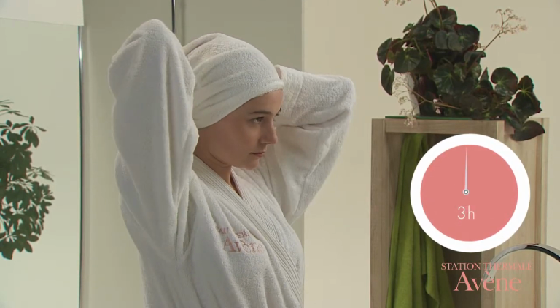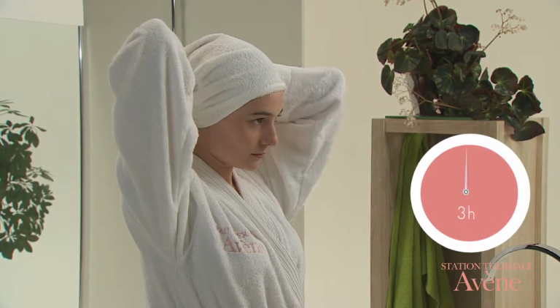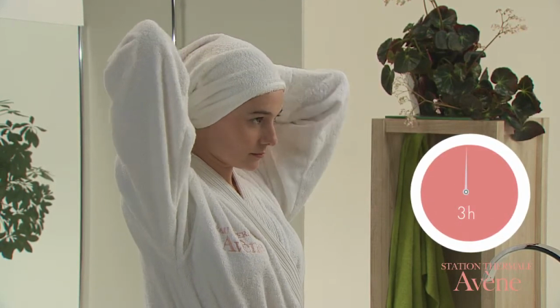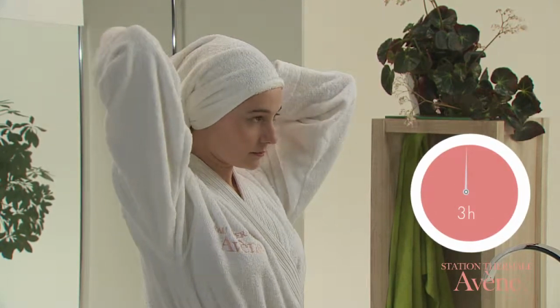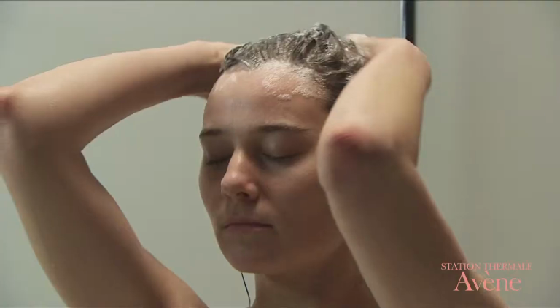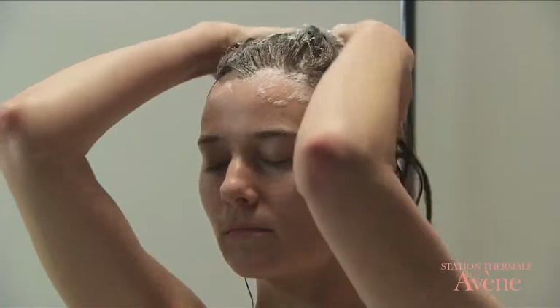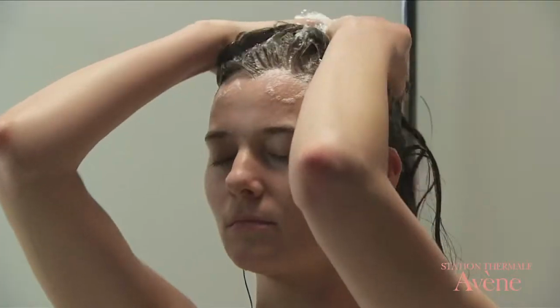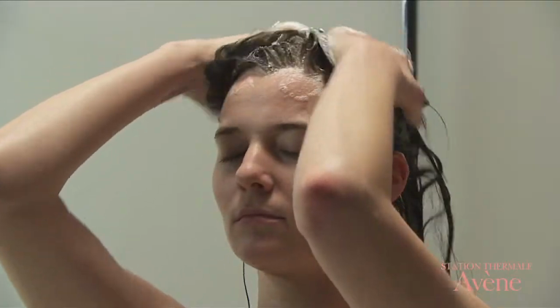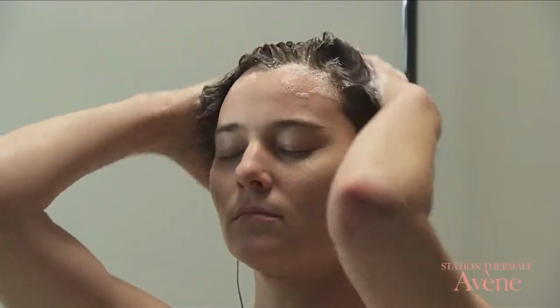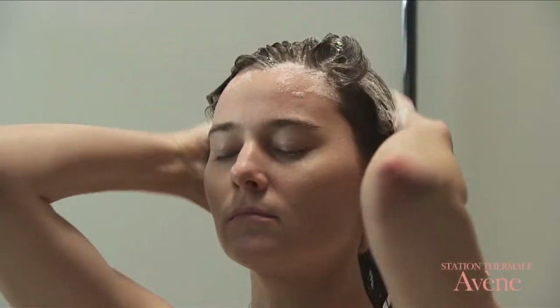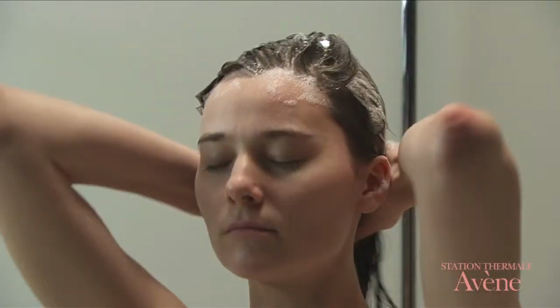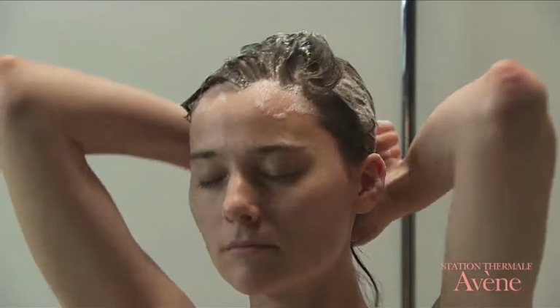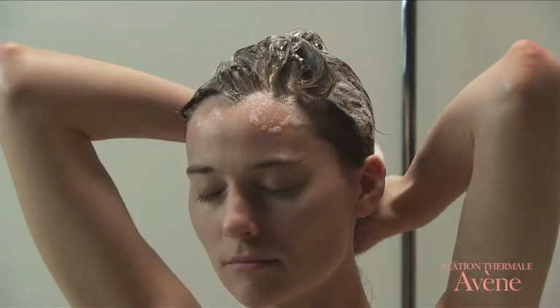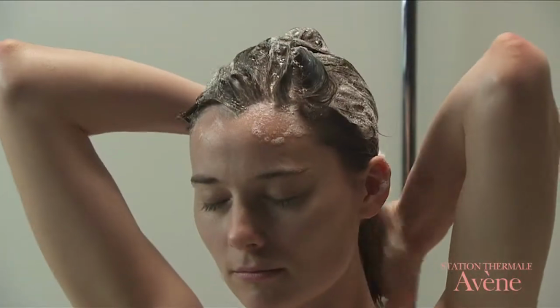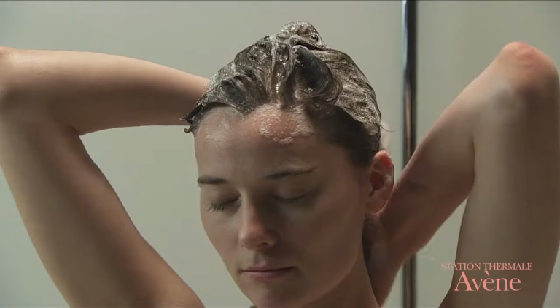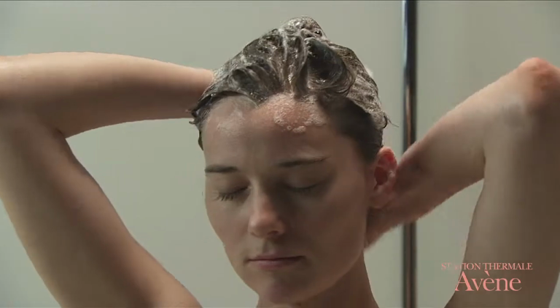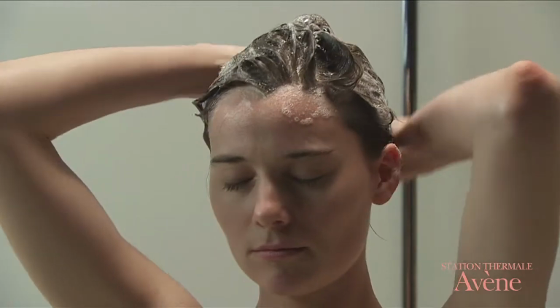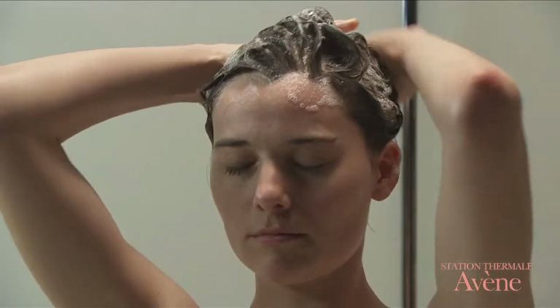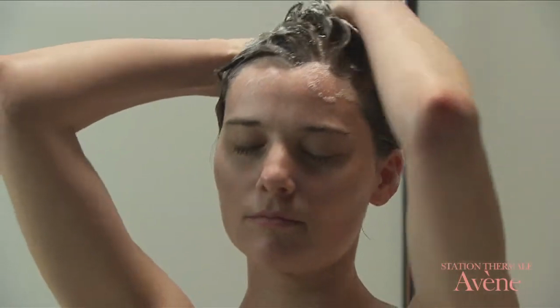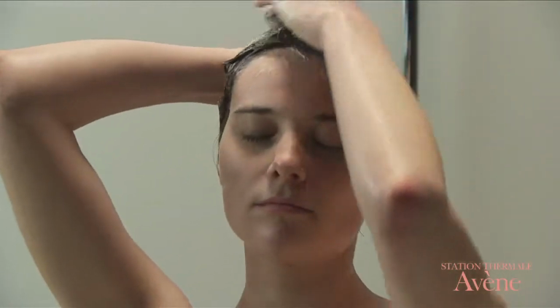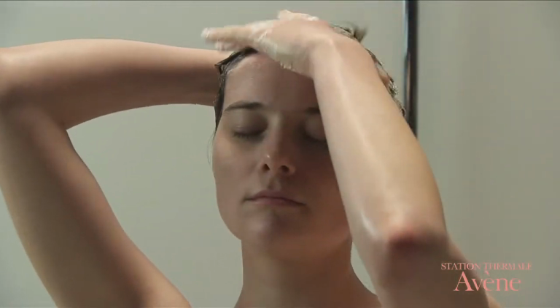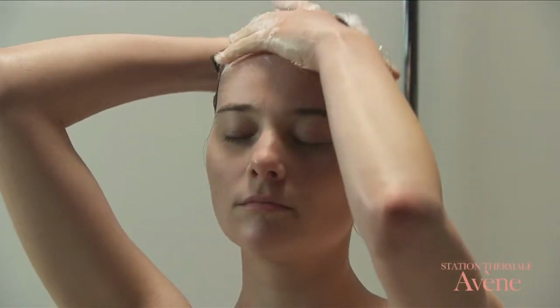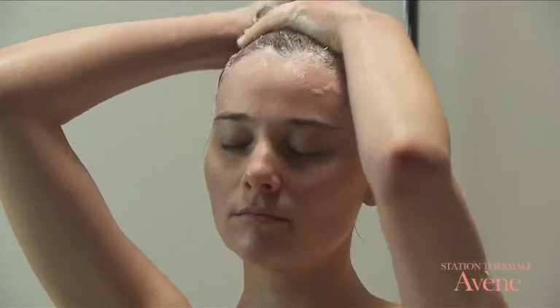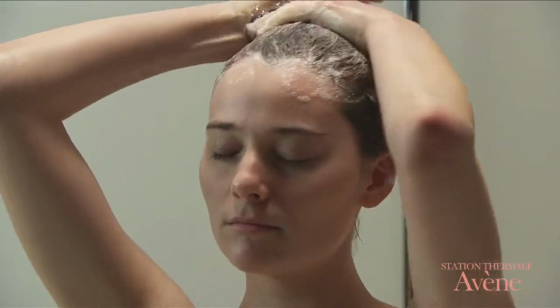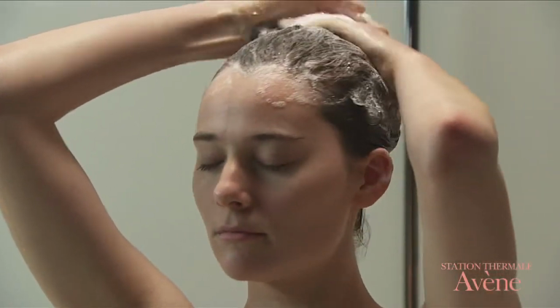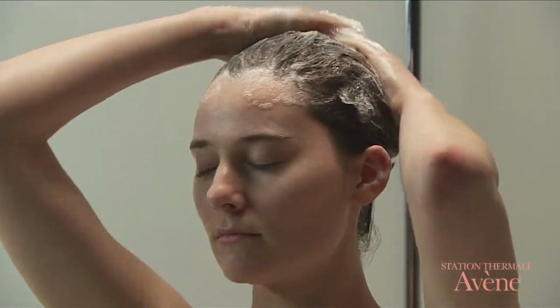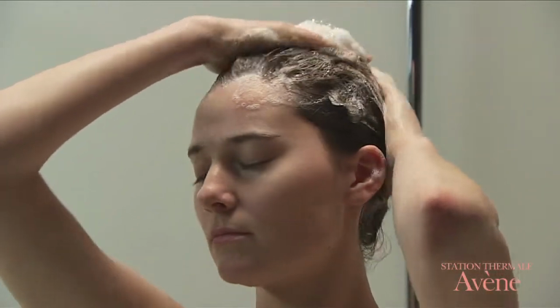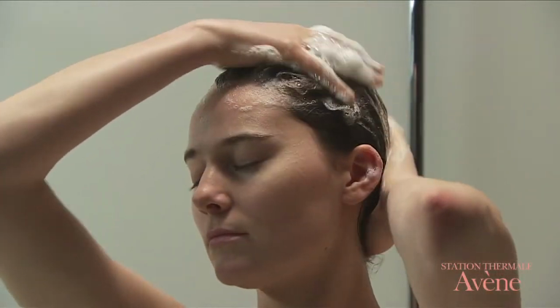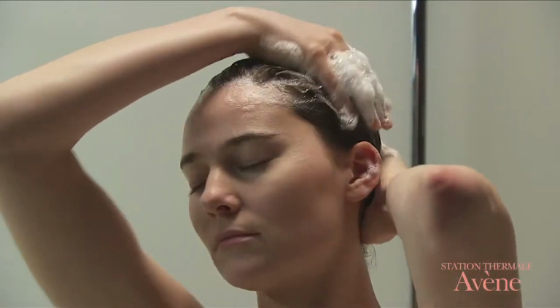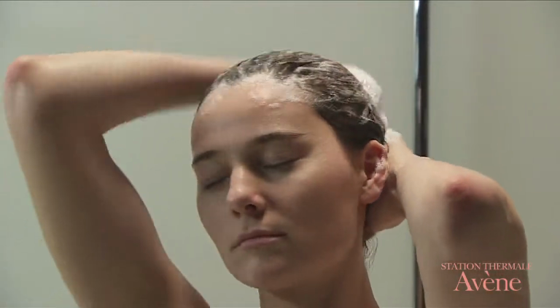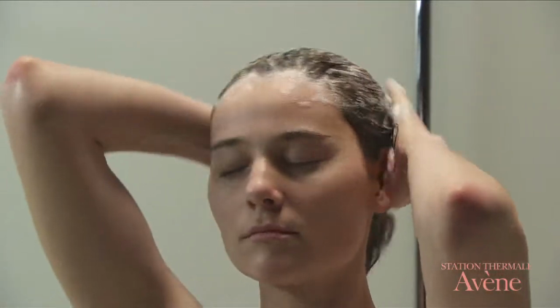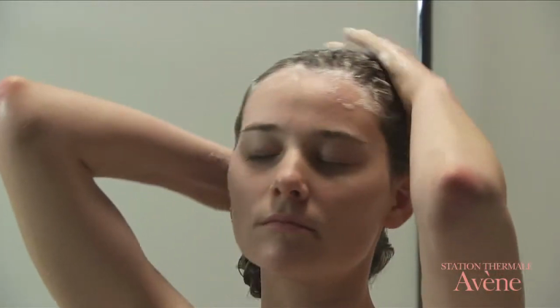After this time, remove the emollient with a hypoallergenic dermatological shampoo.